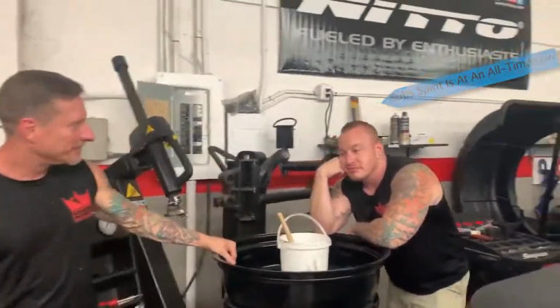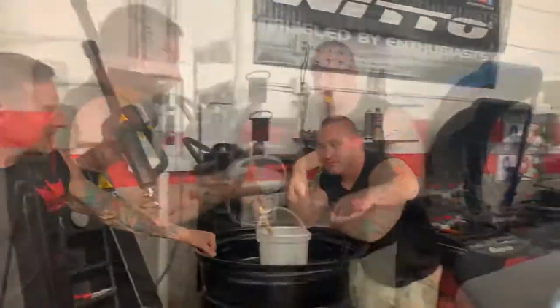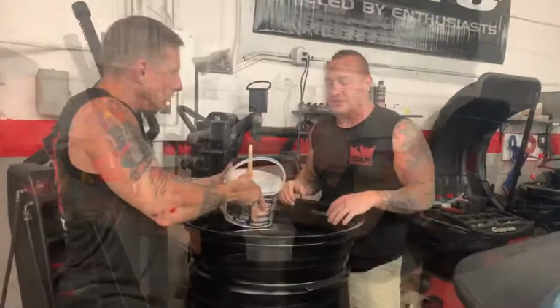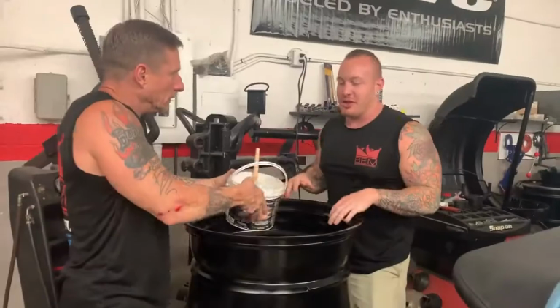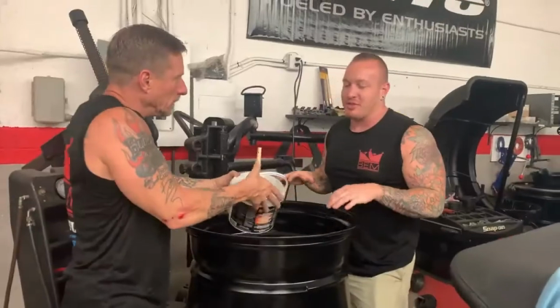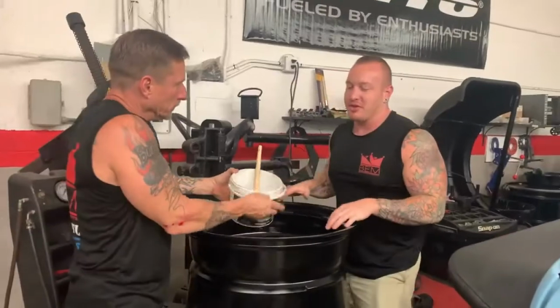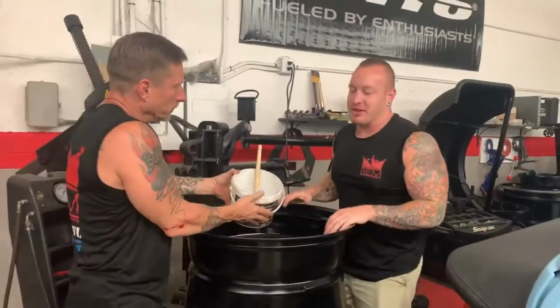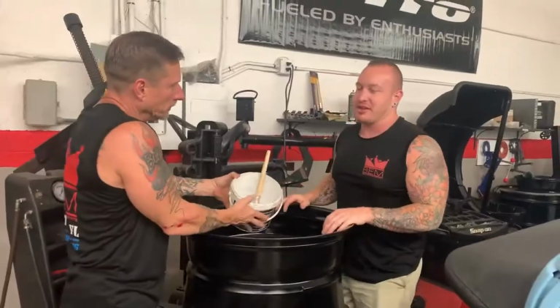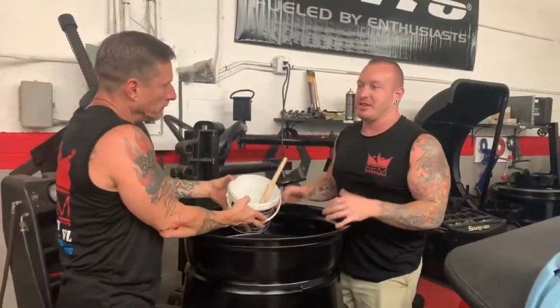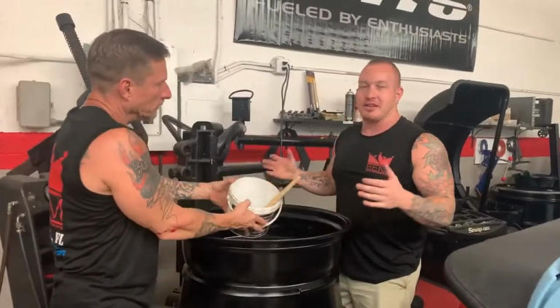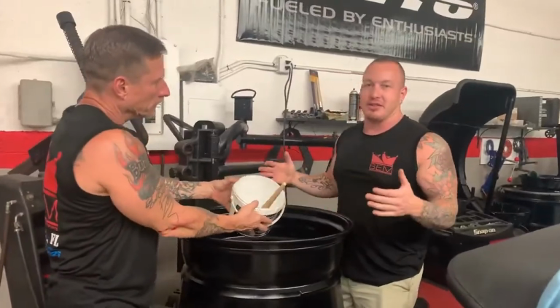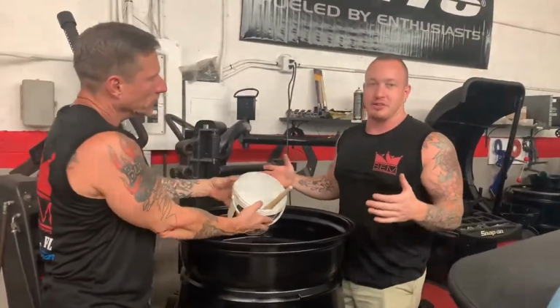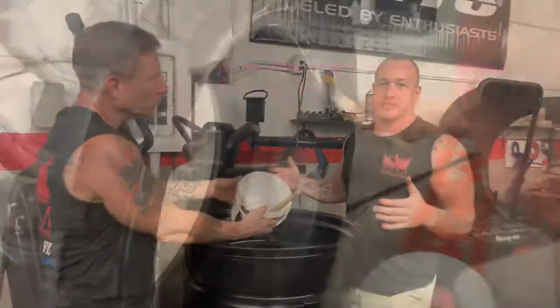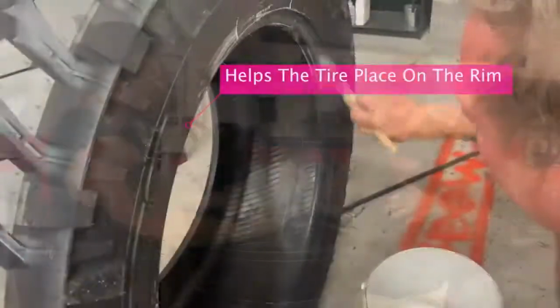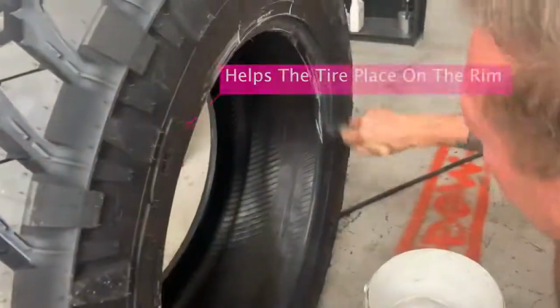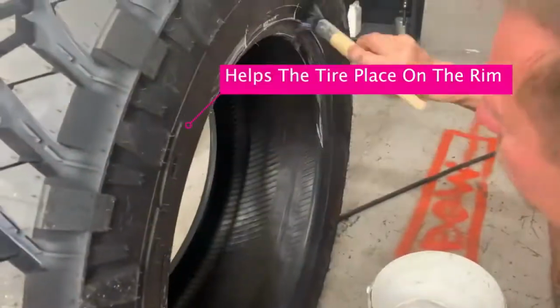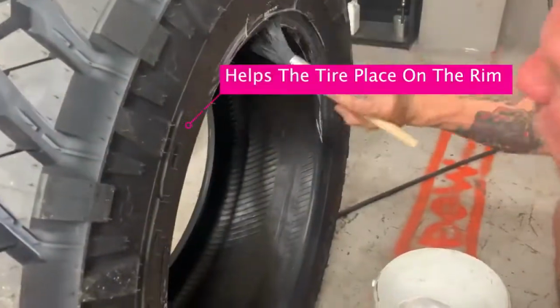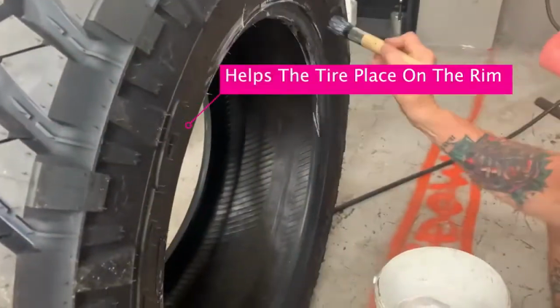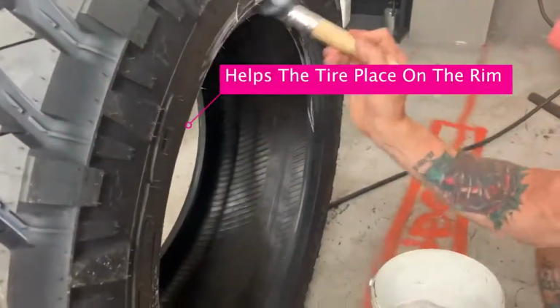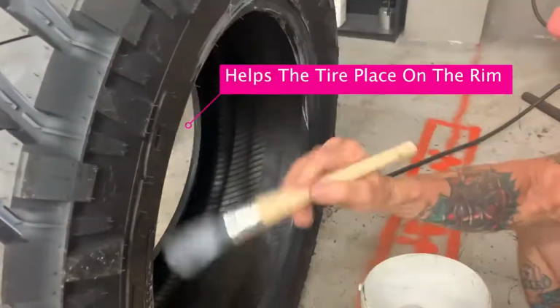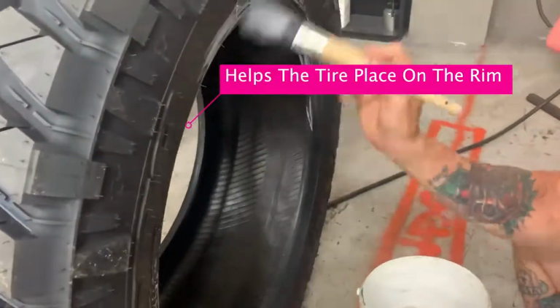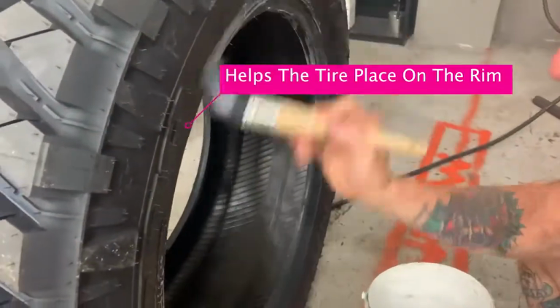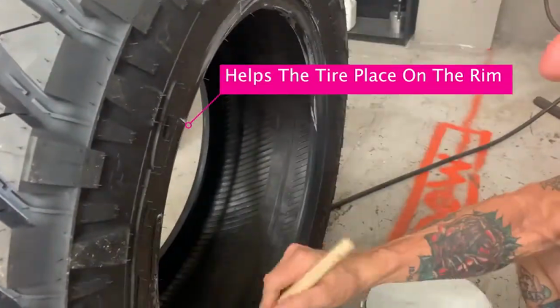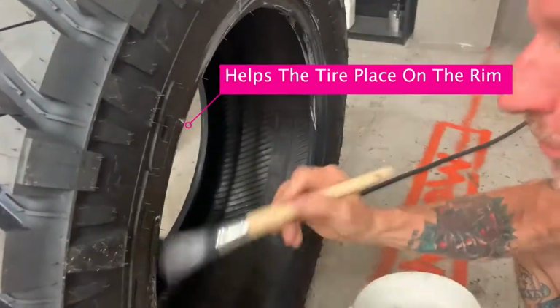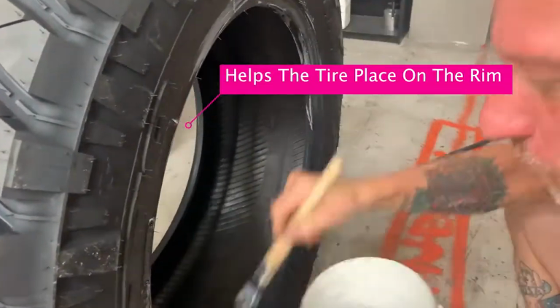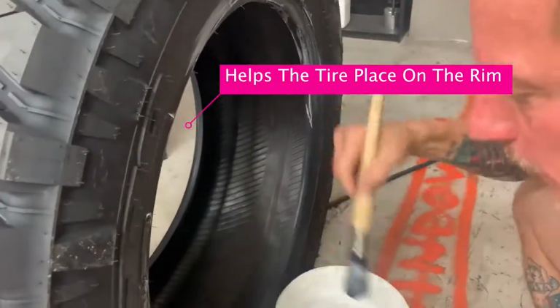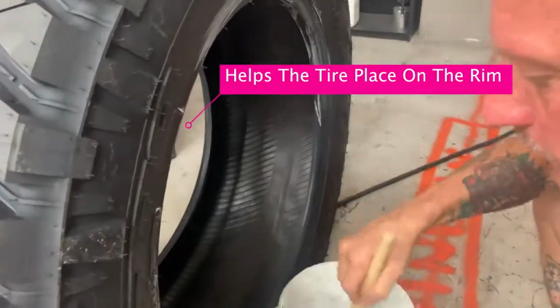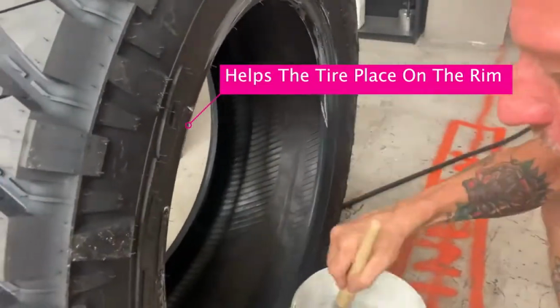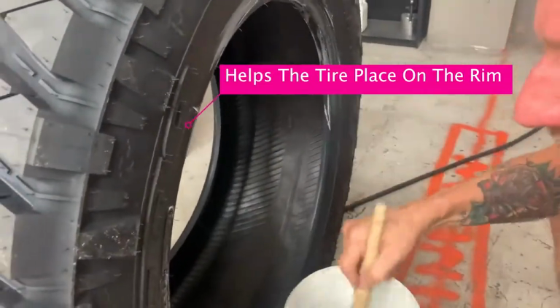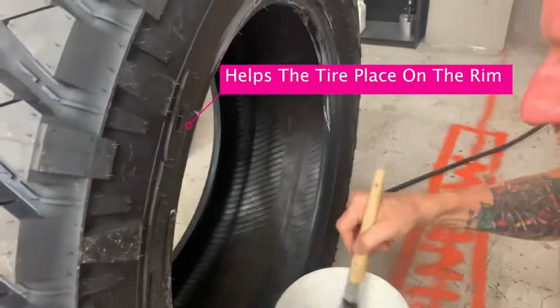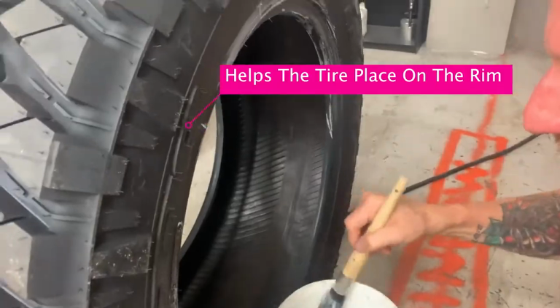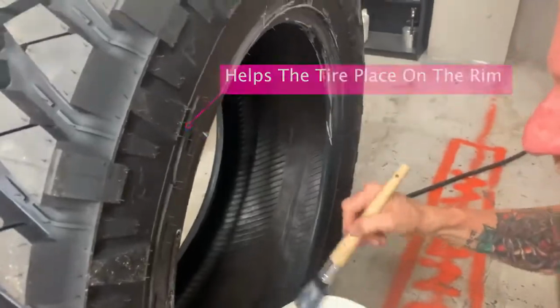This is nothing more than tire lube, right here ladies and gentlemen, and this one — don't be afraid to use it.